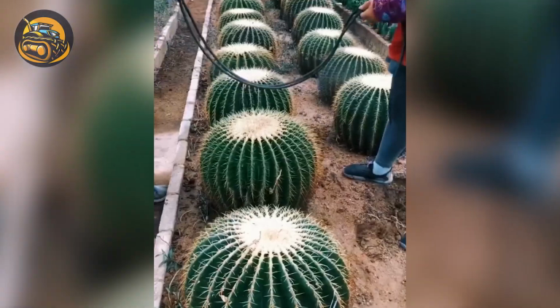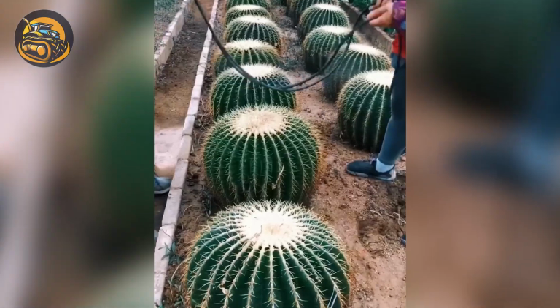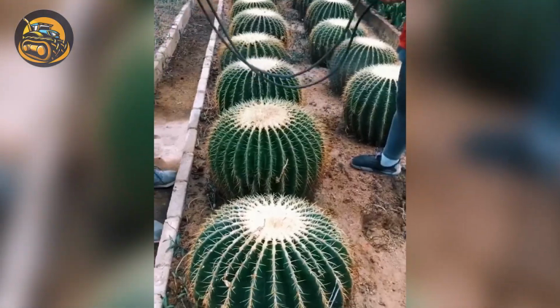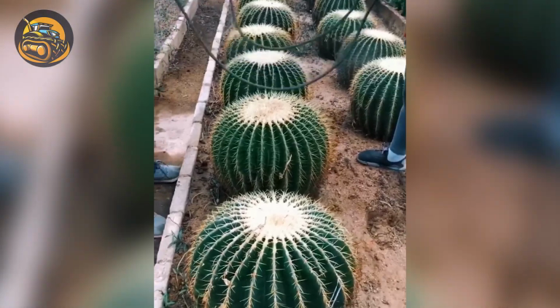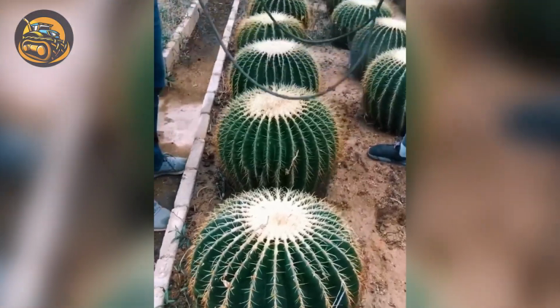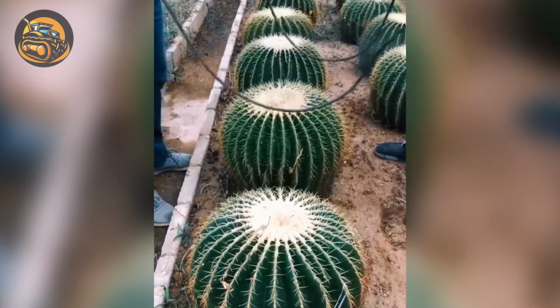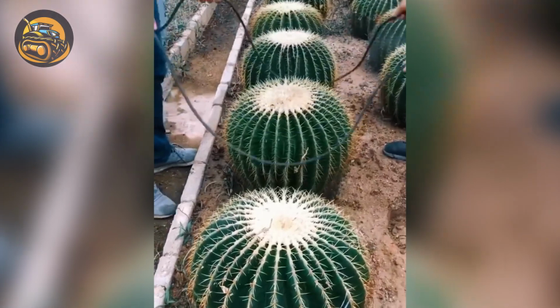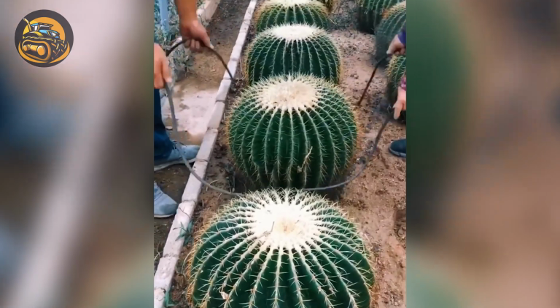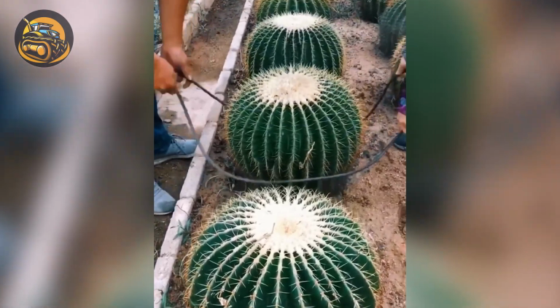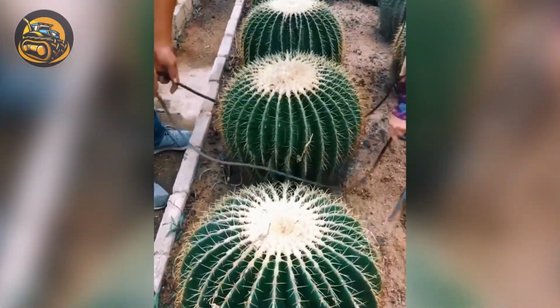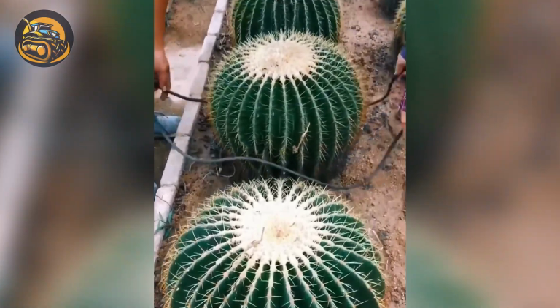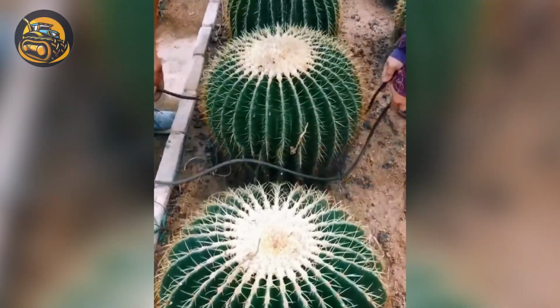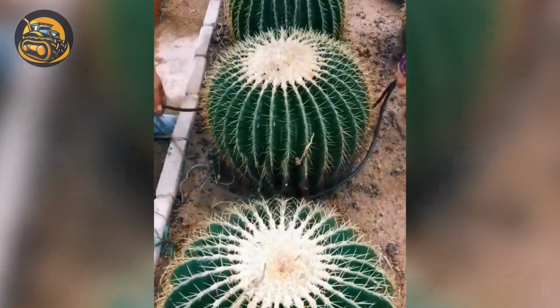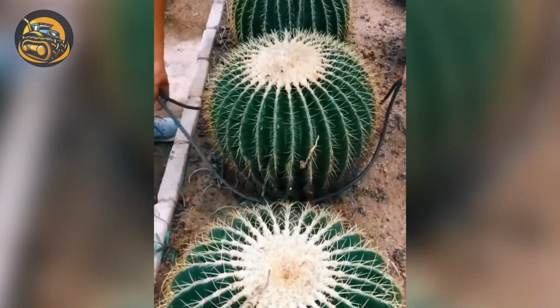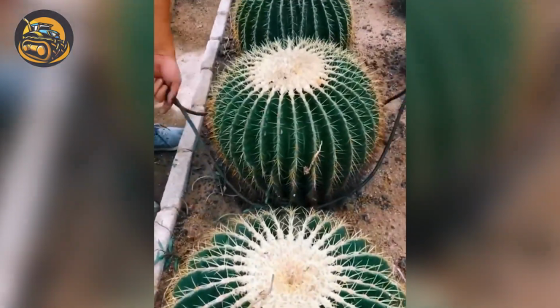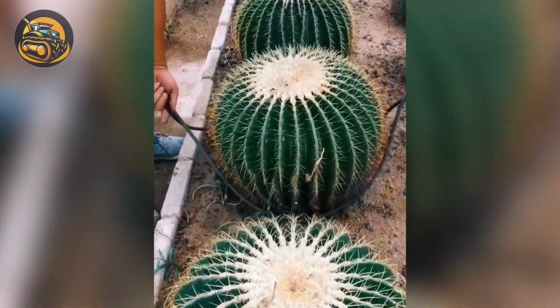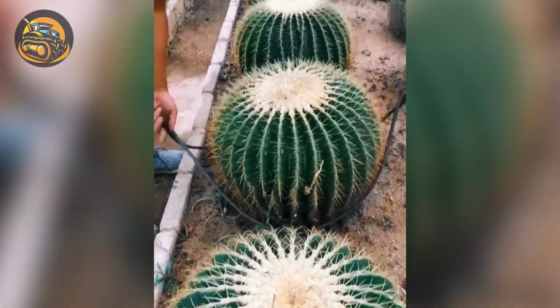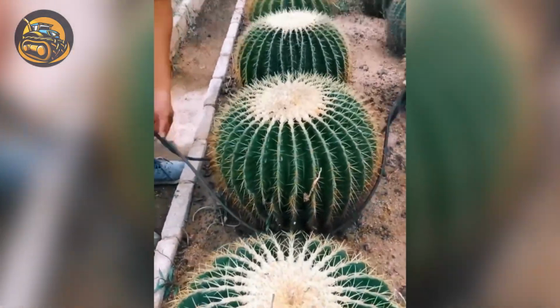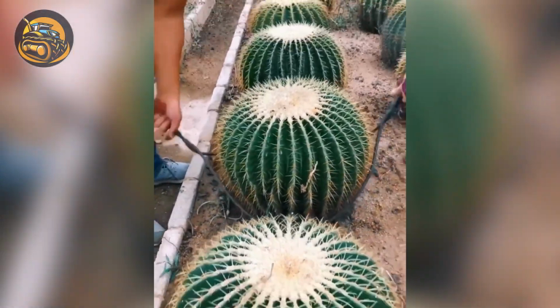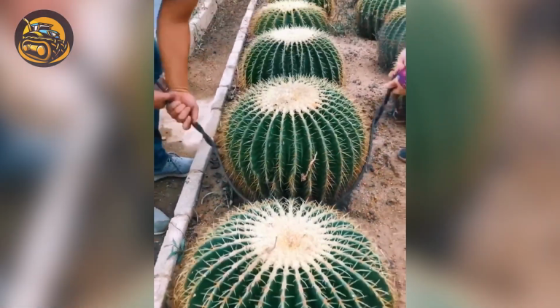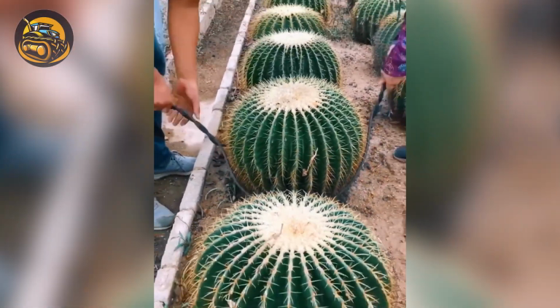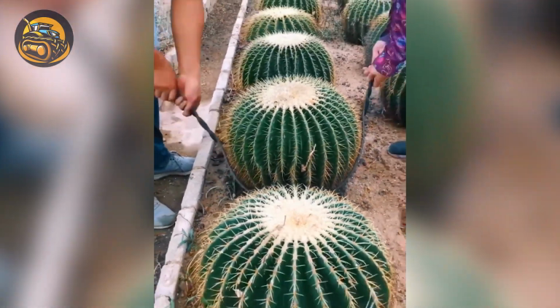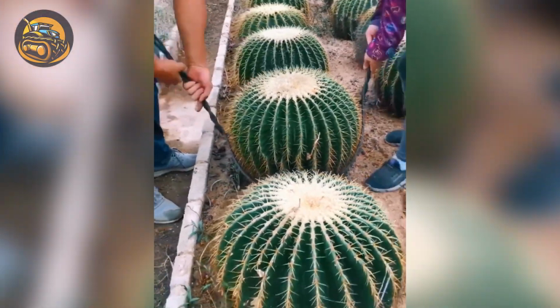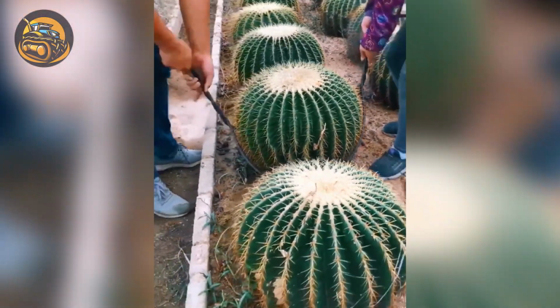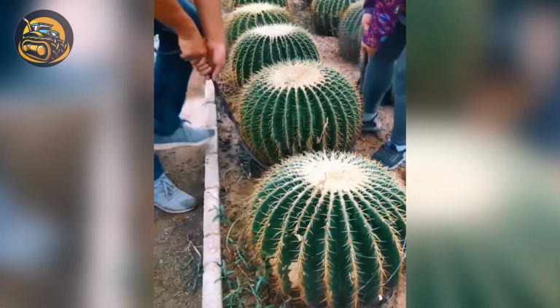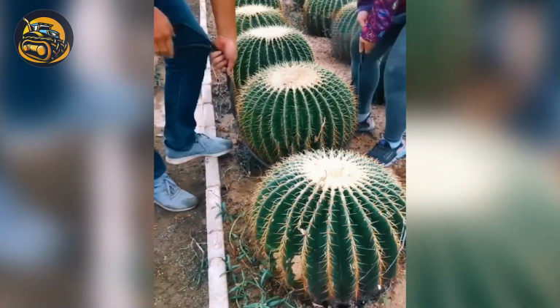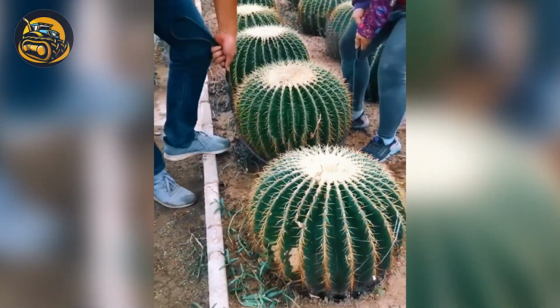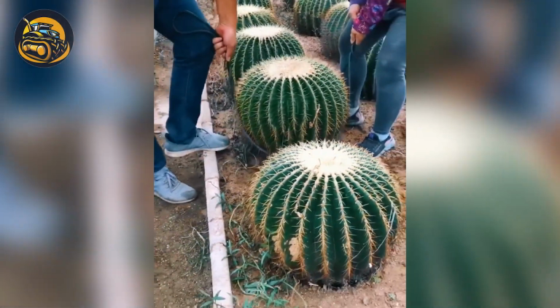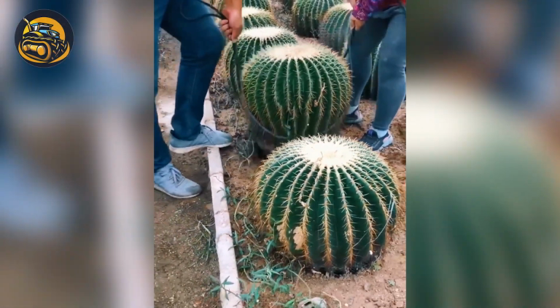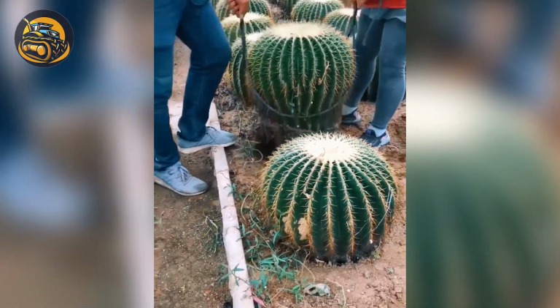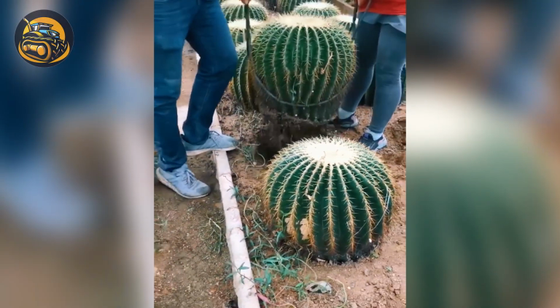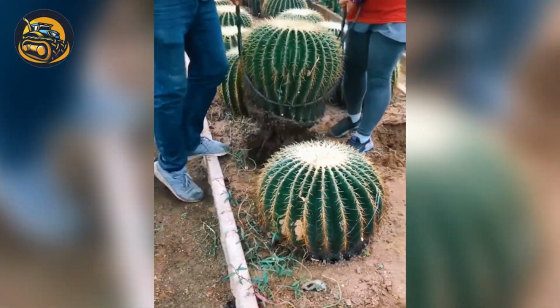Don't feel nervous about moving a cactus — look how smart this technique is!